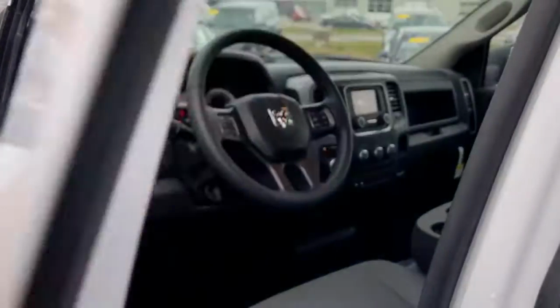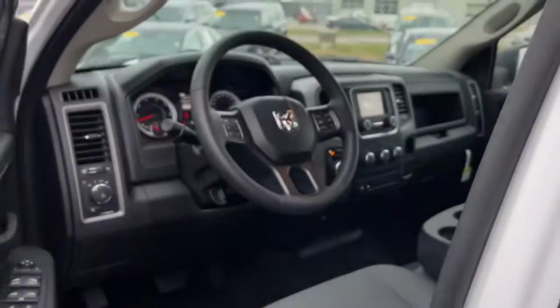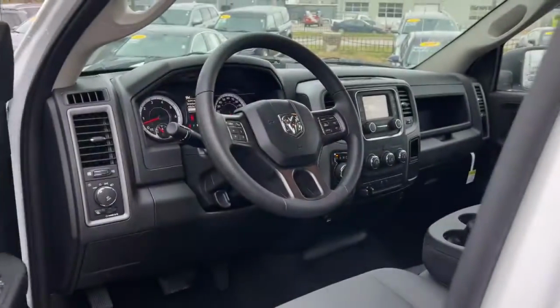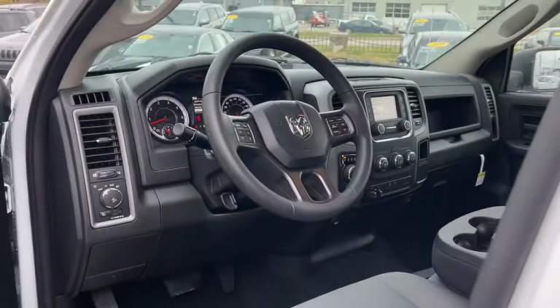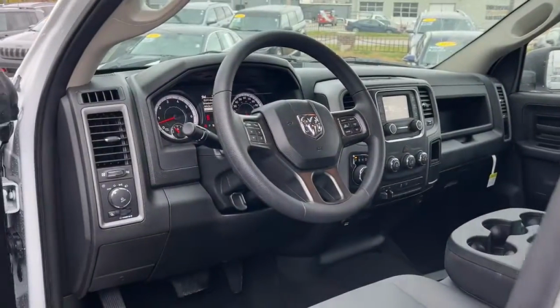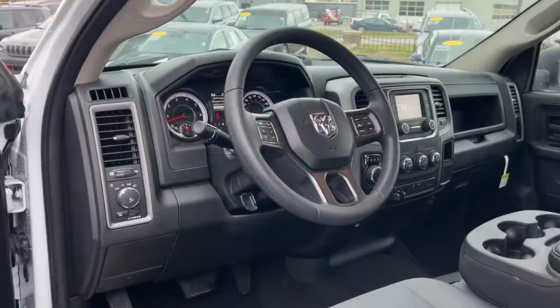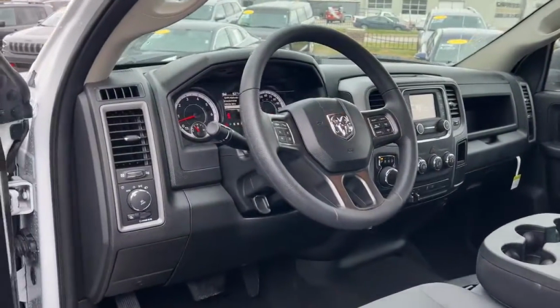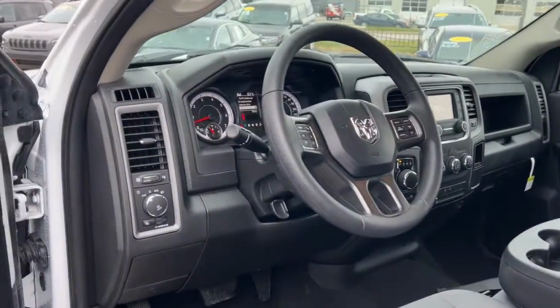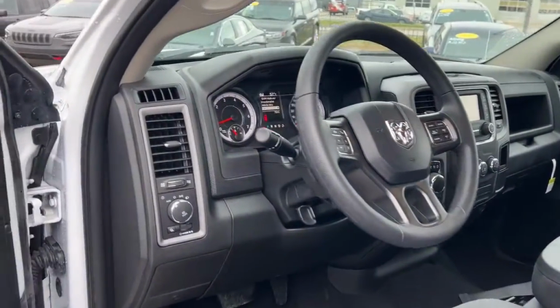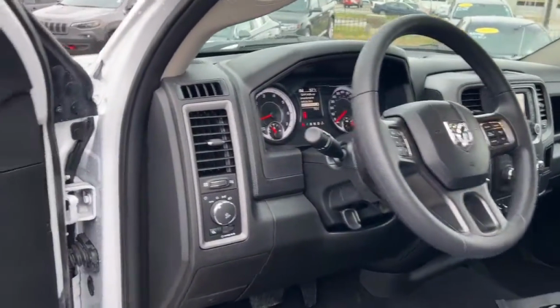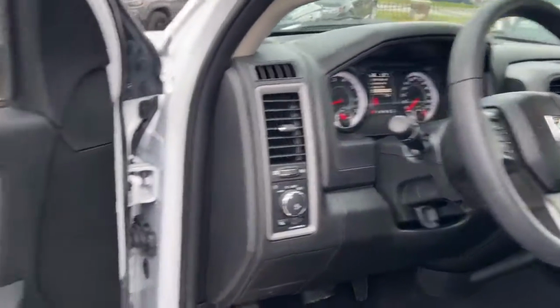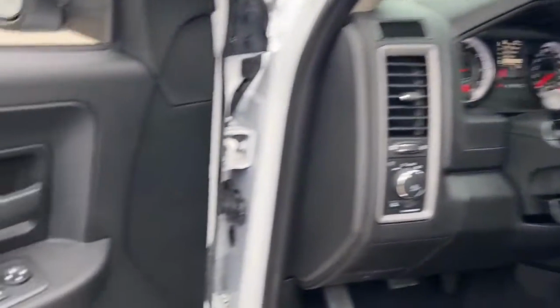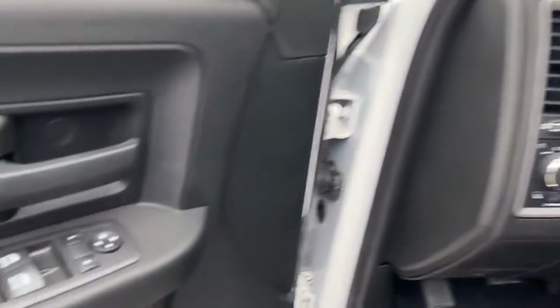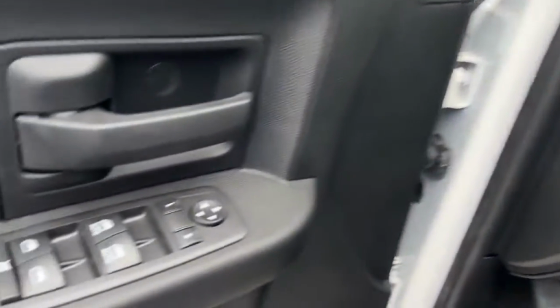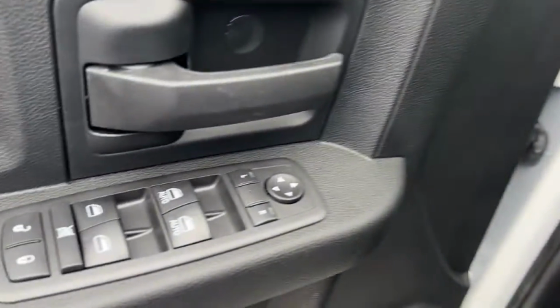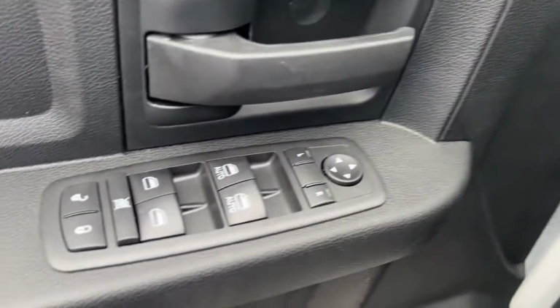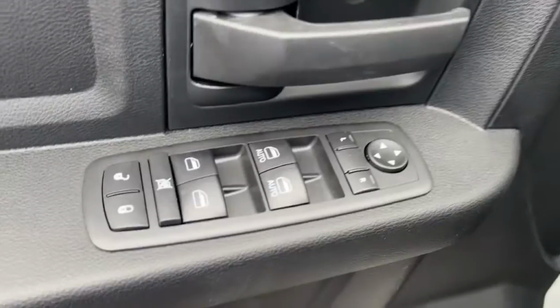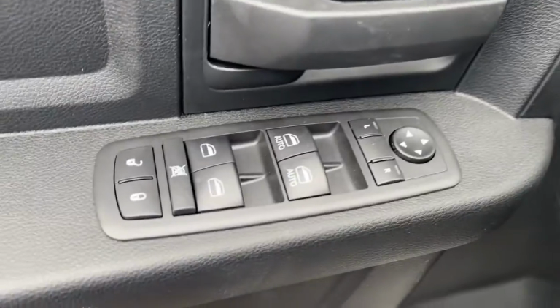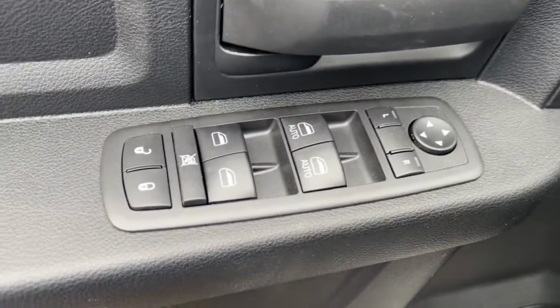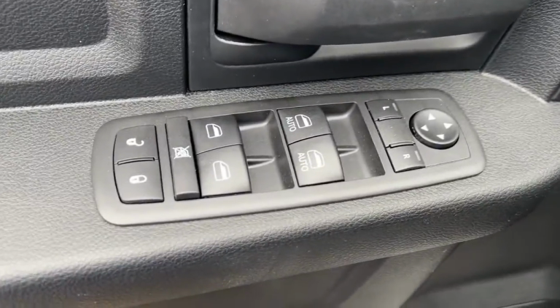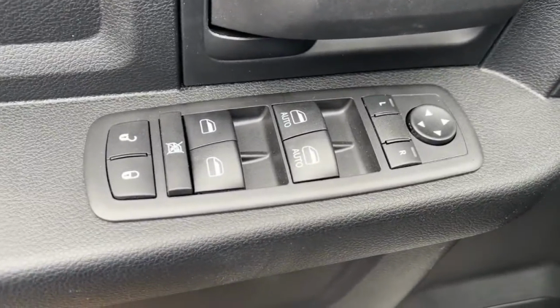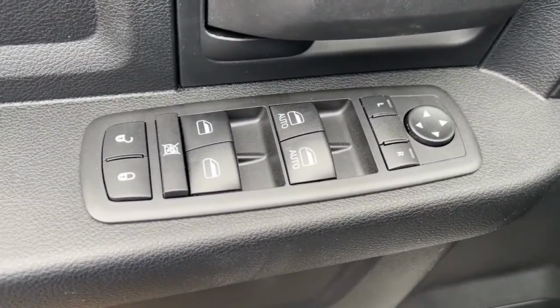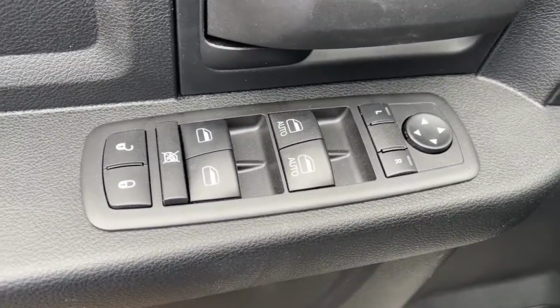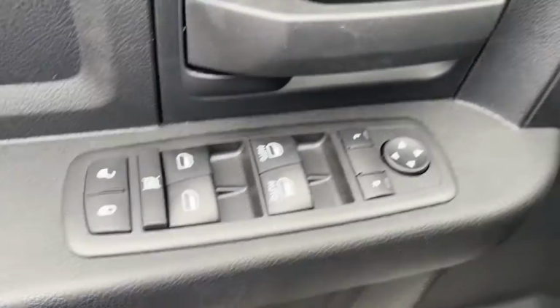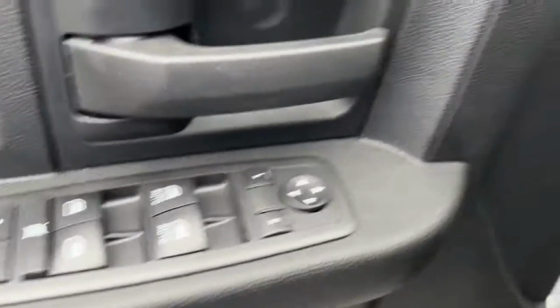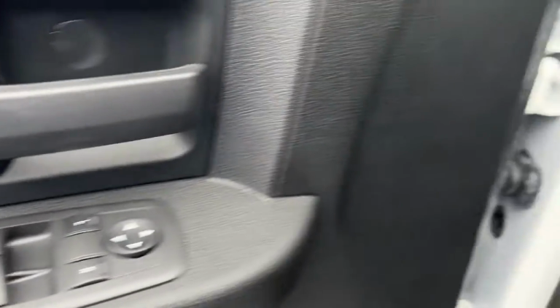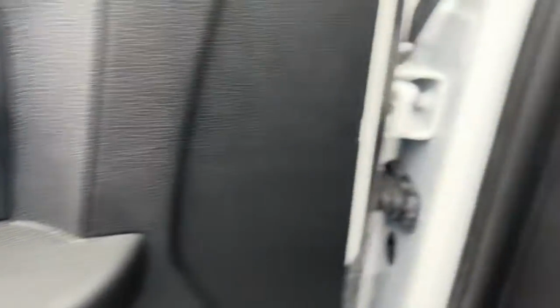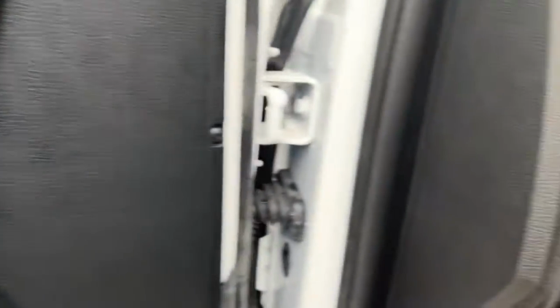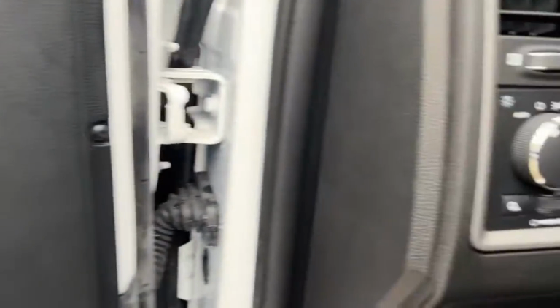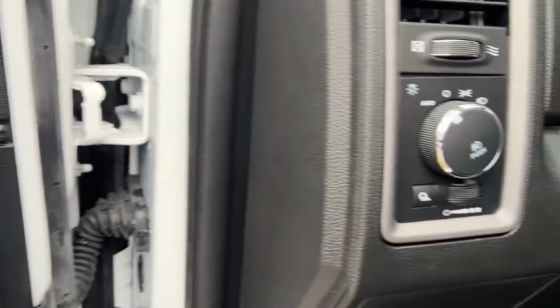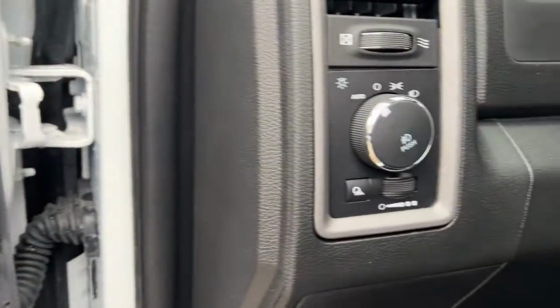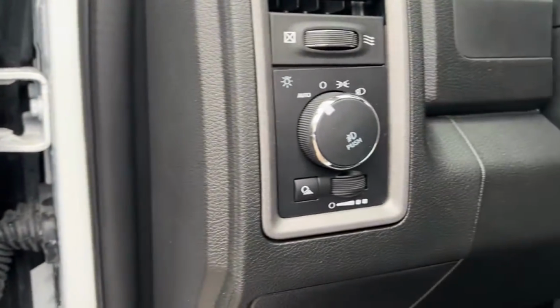Don't do the job unless you can do it right. Just drive the truck that has the capability you need — the Ram 1500.